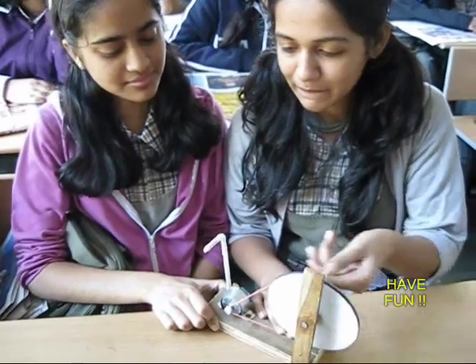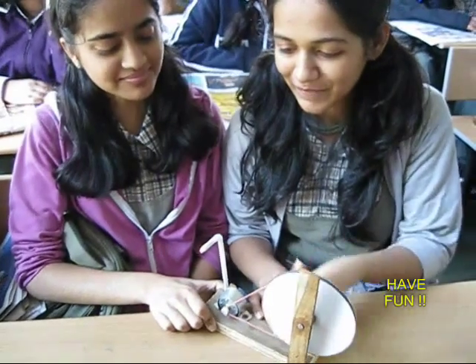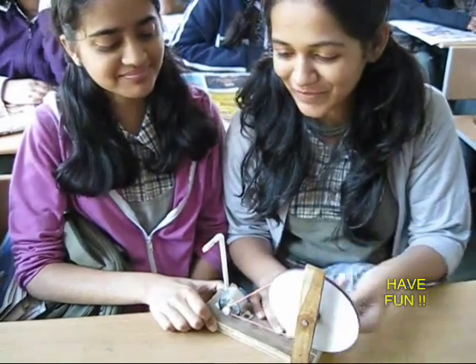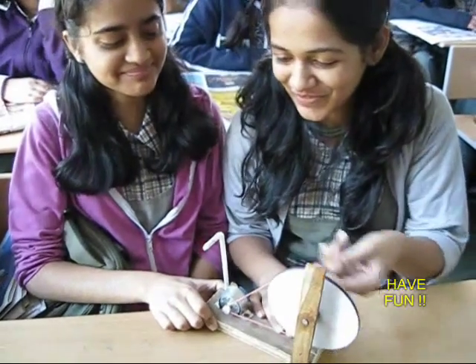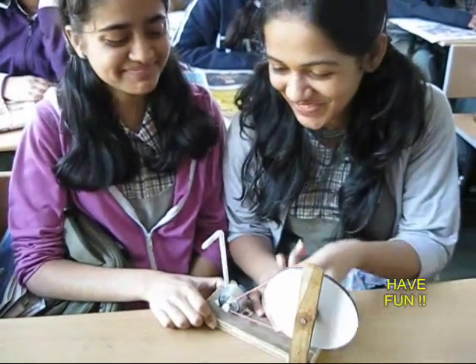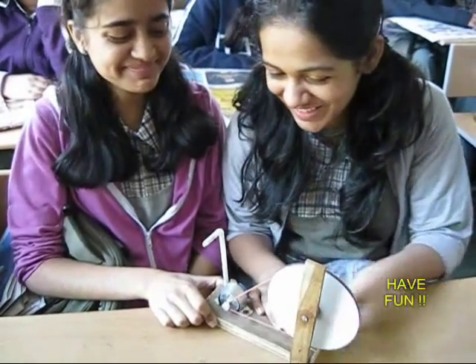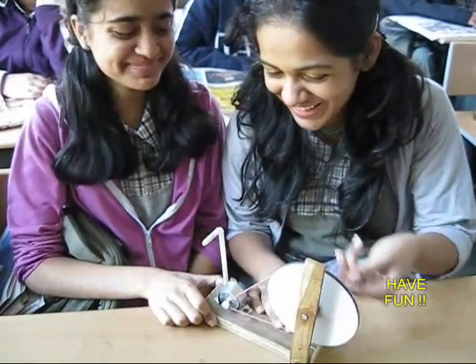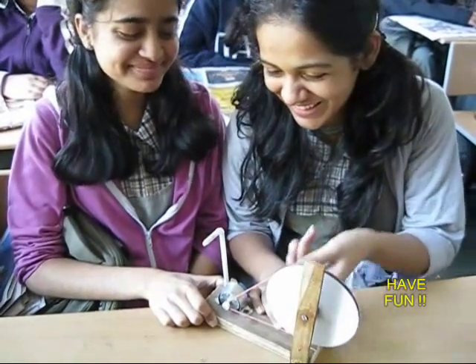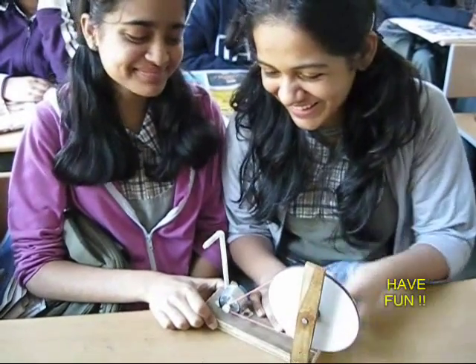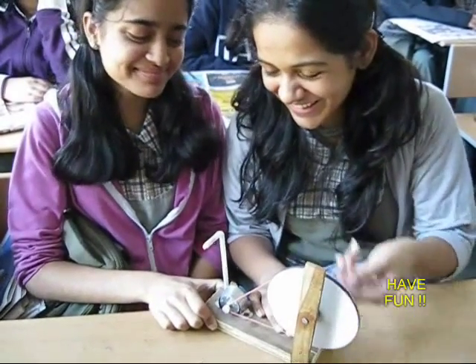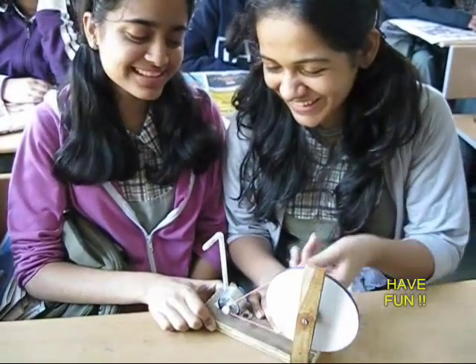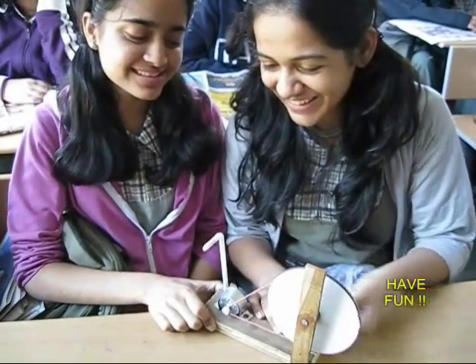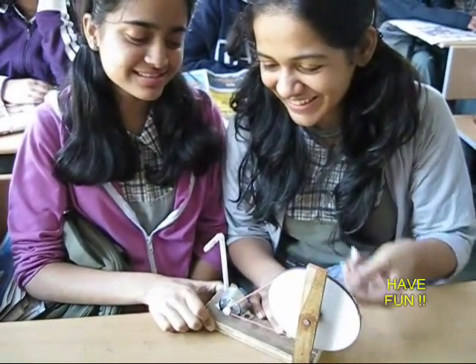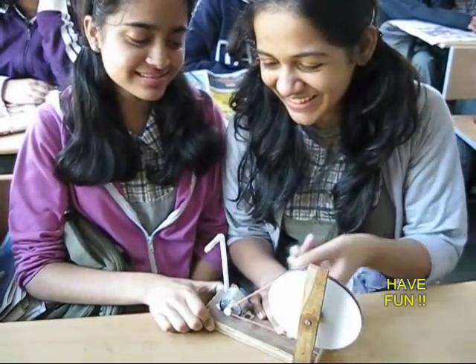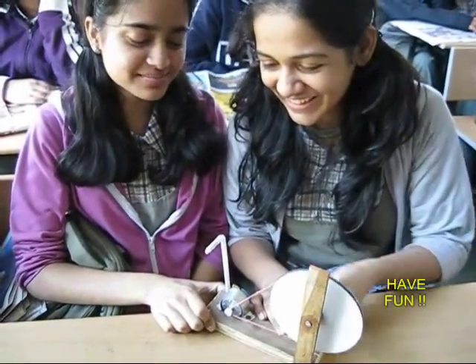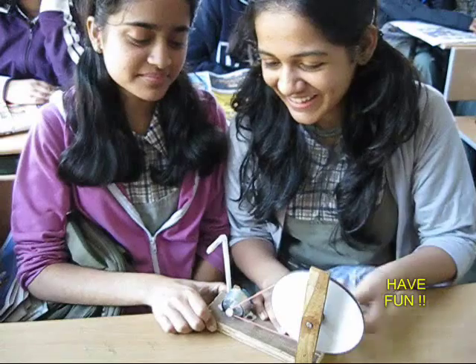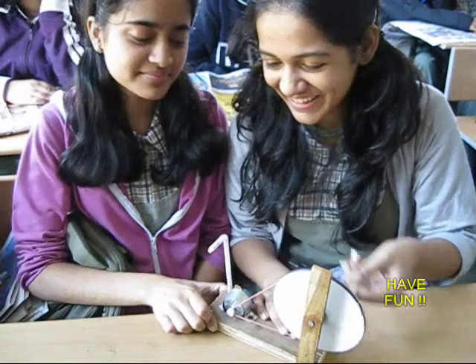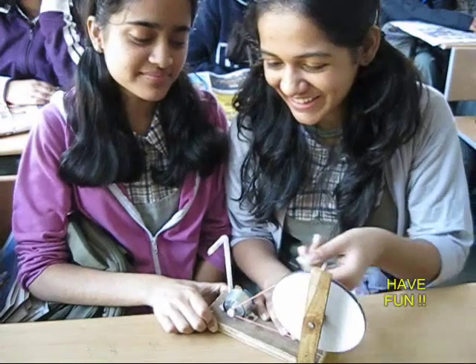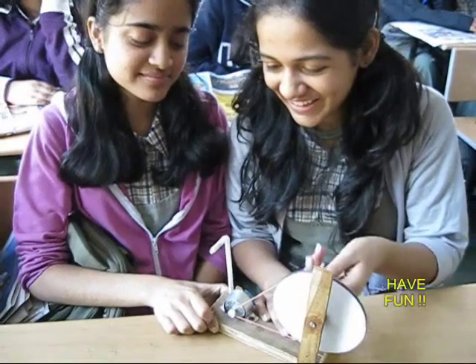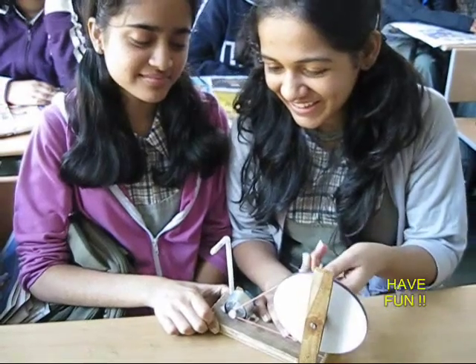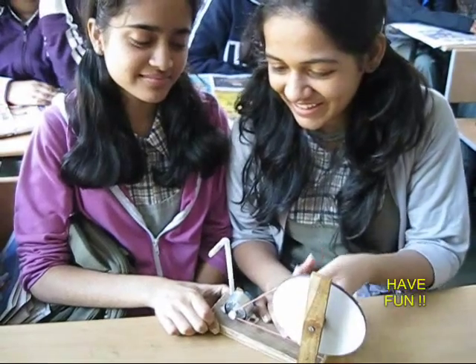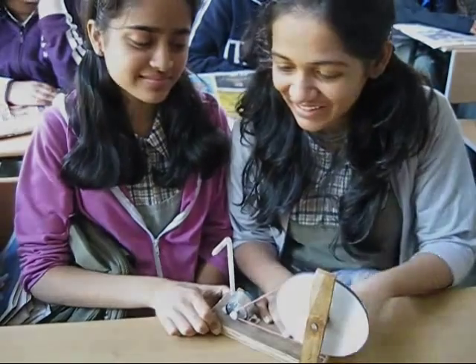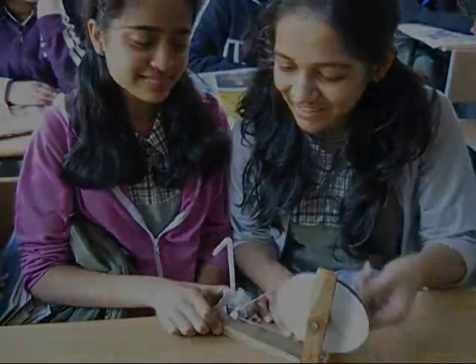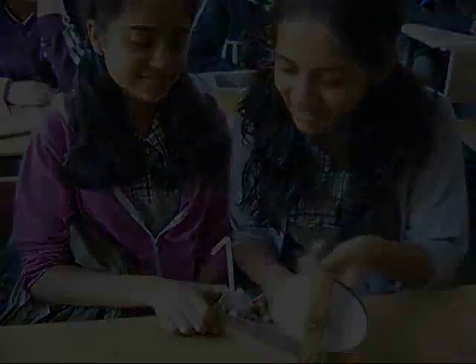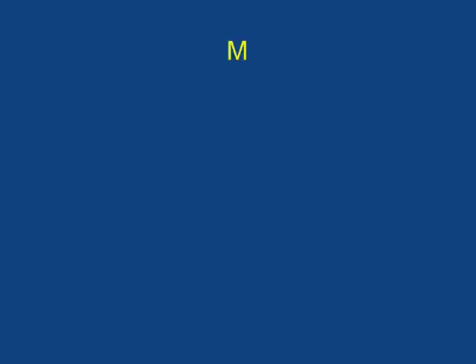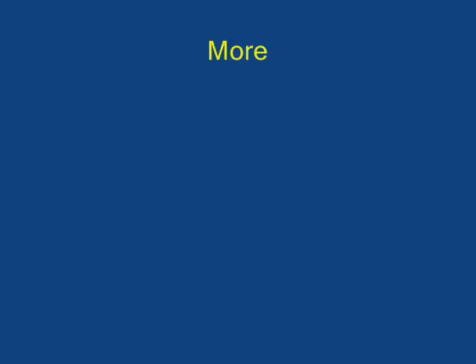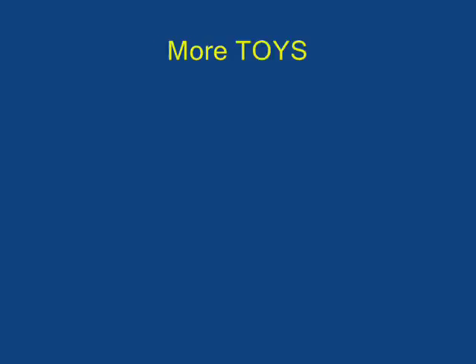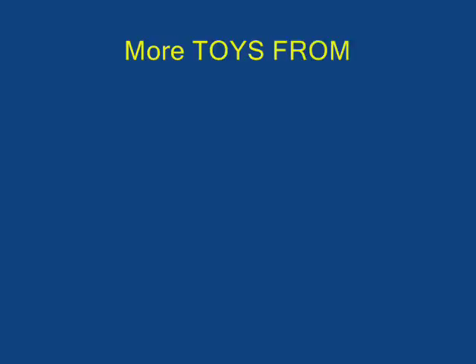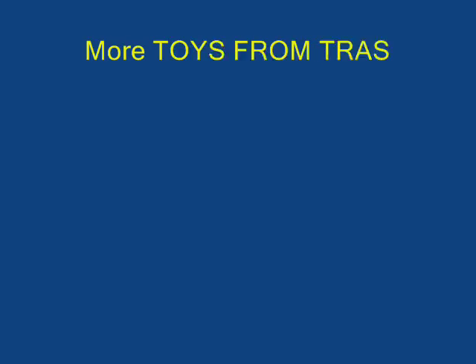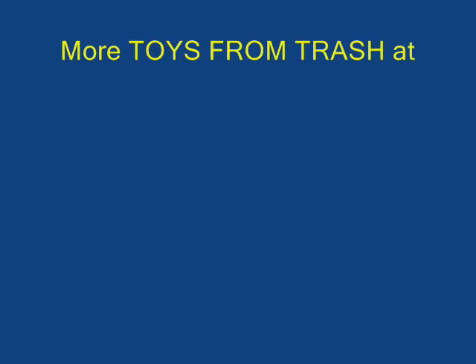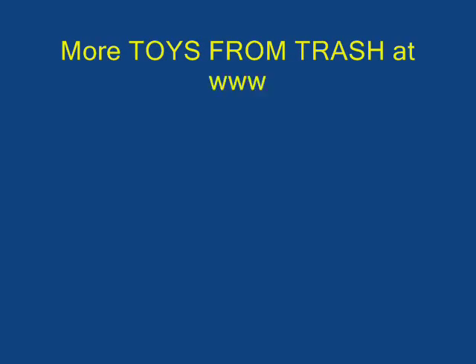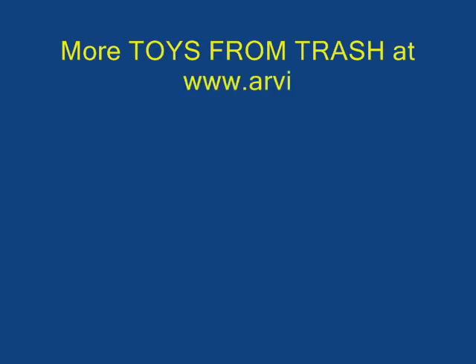Here you can see some students playing with this. It is daytime so the LED might not be very visible, but it is burning nonetheless.